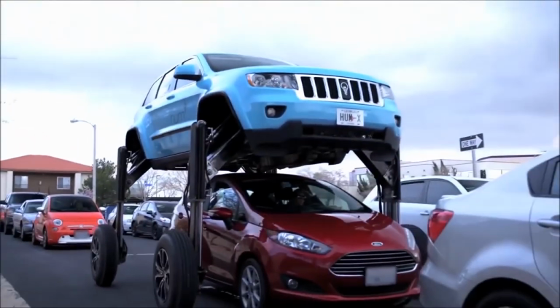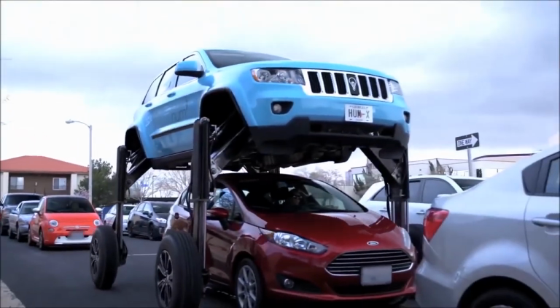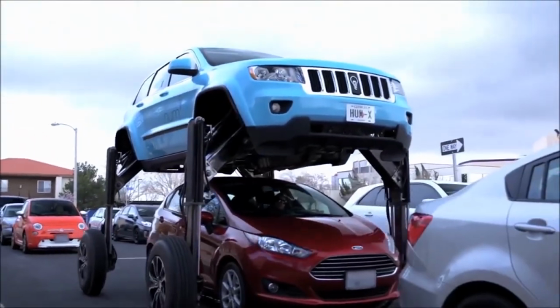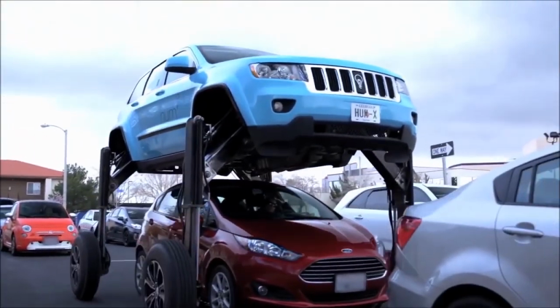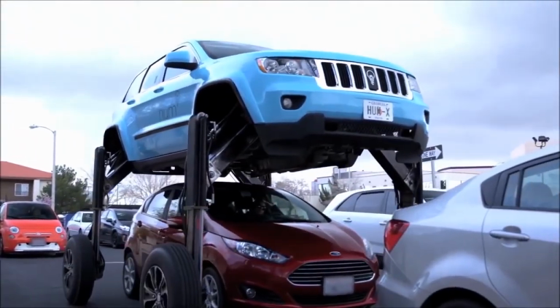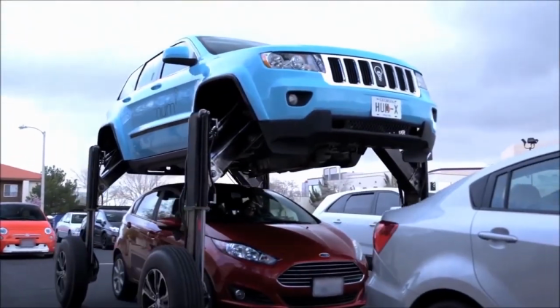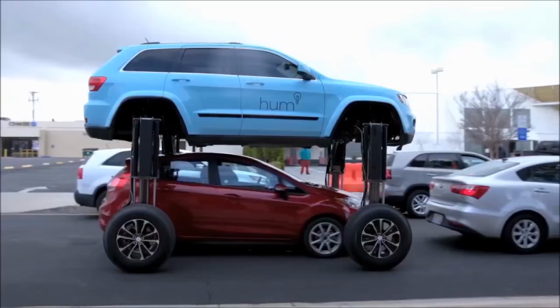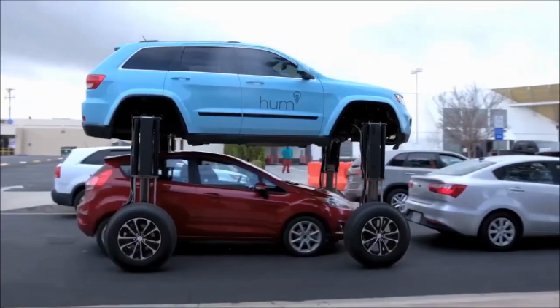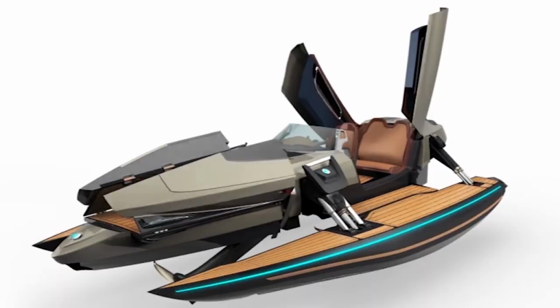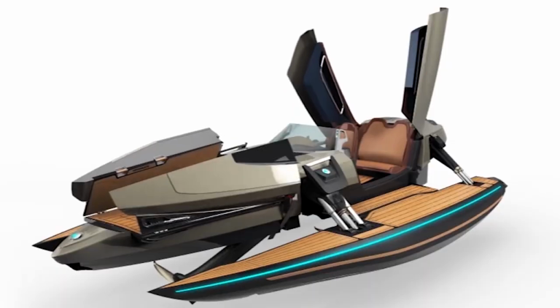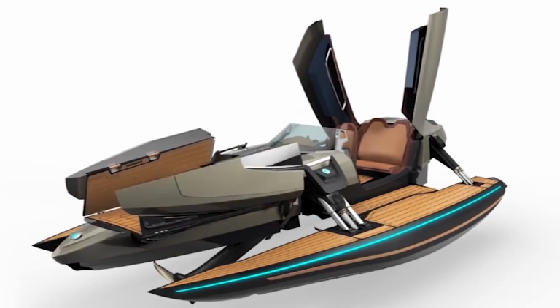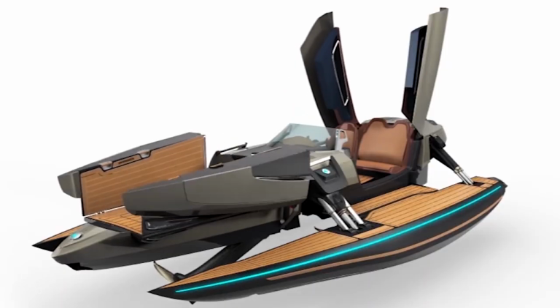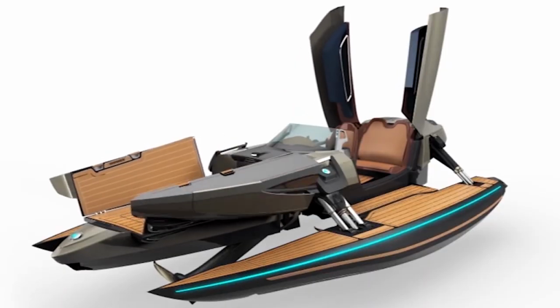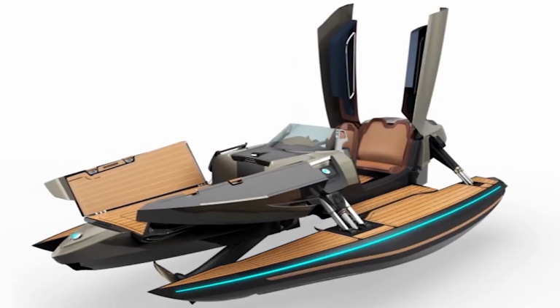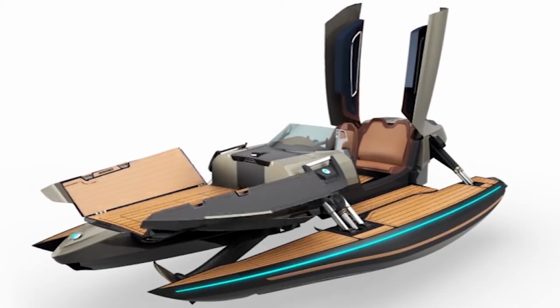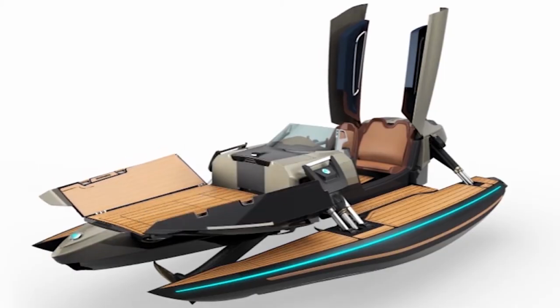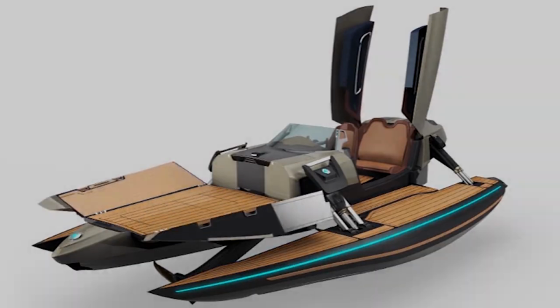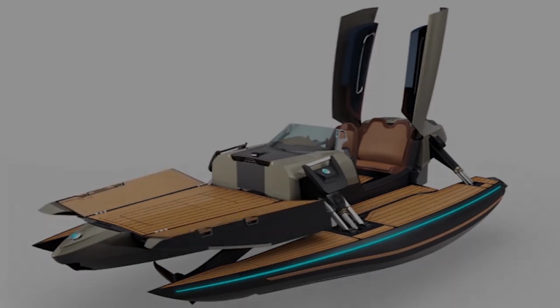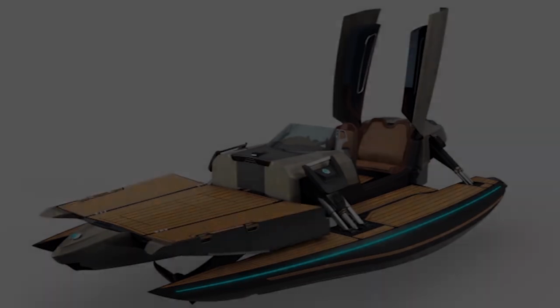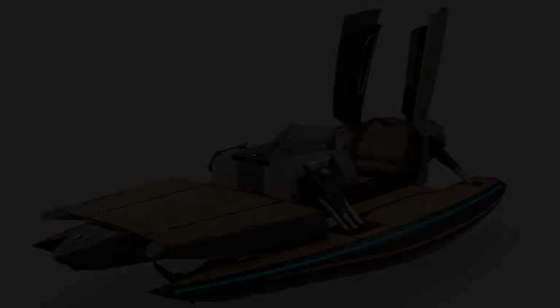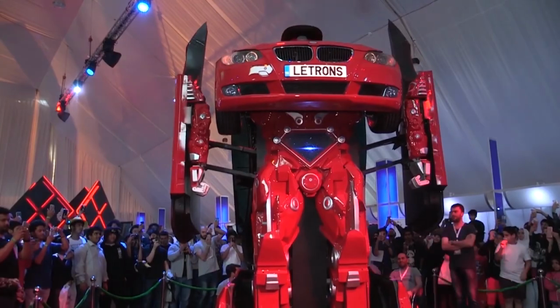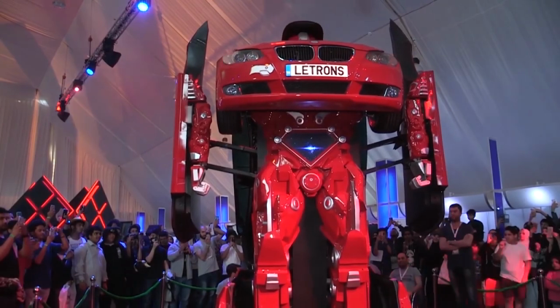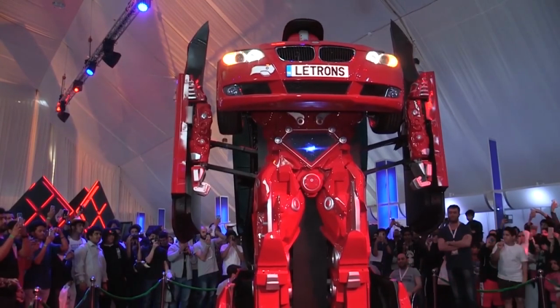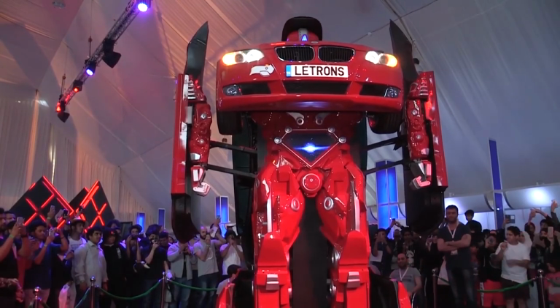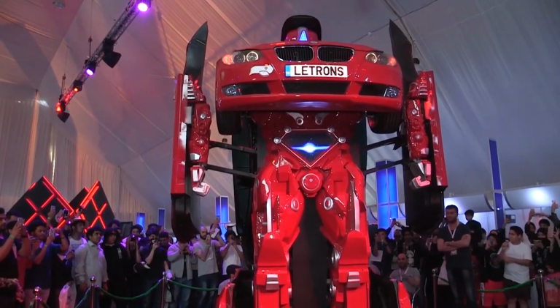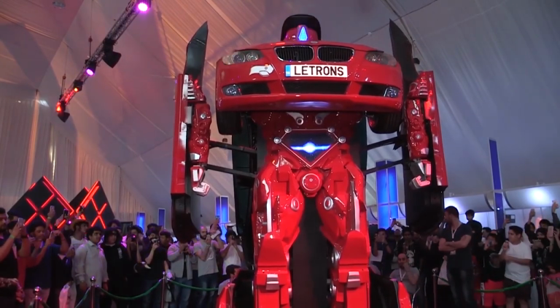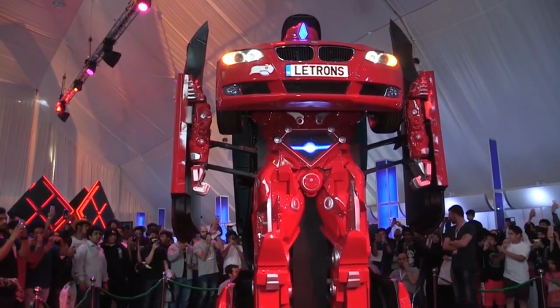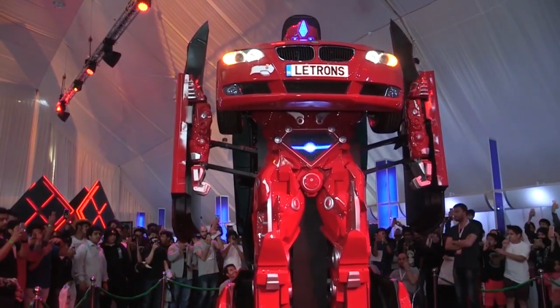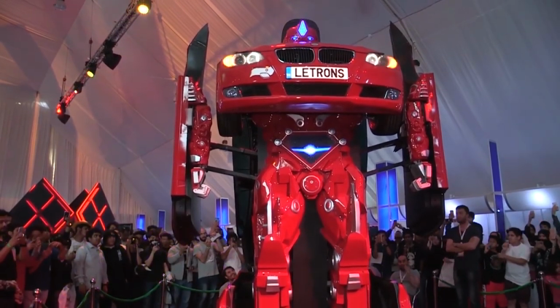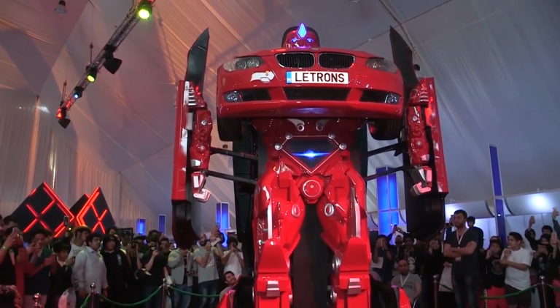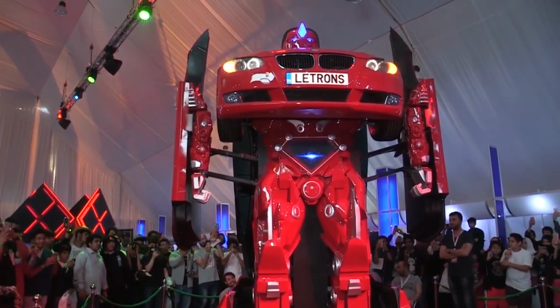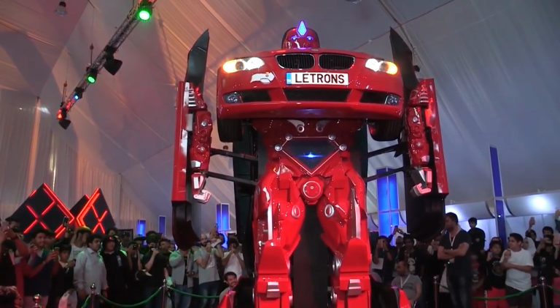Which of these vehicles do you want to own the most? Let us know in the comments down below. Don't forget to like the video and subscribe to our channel. See you in the next video.